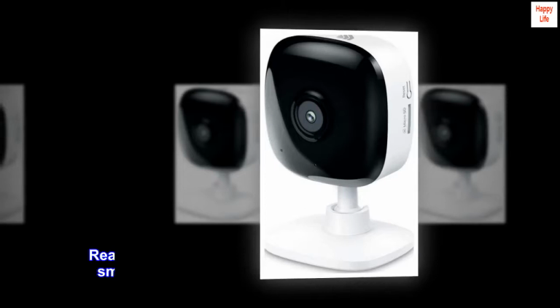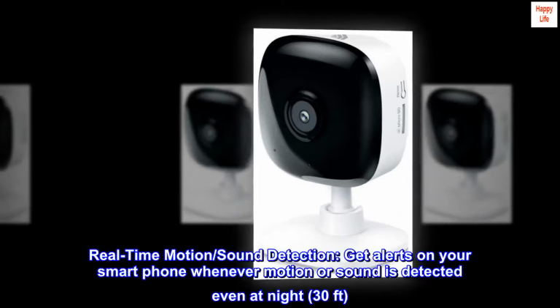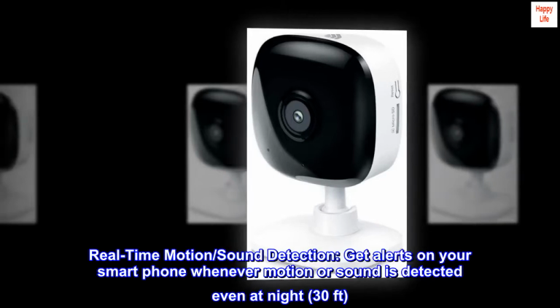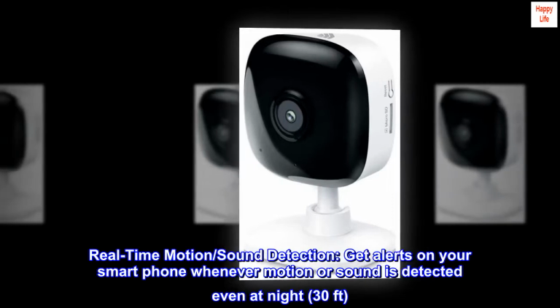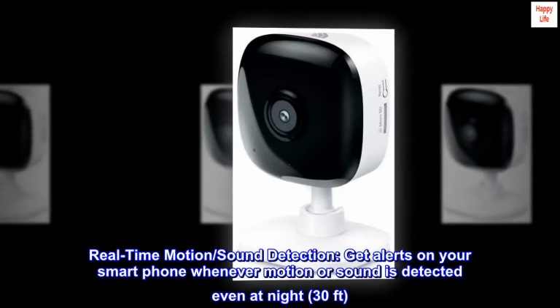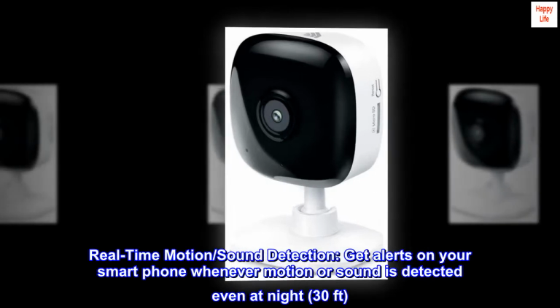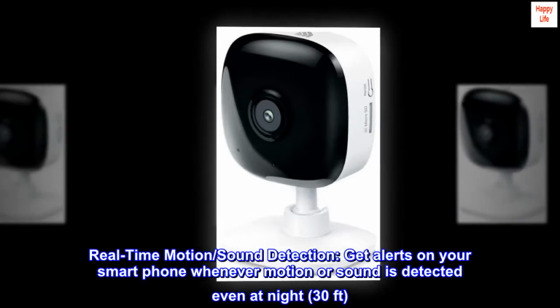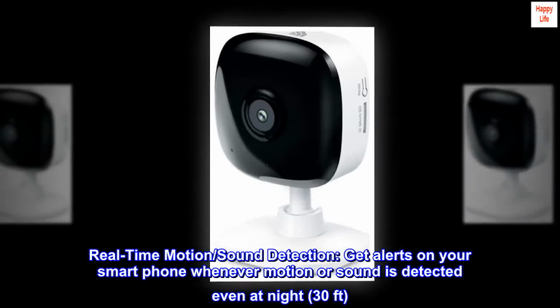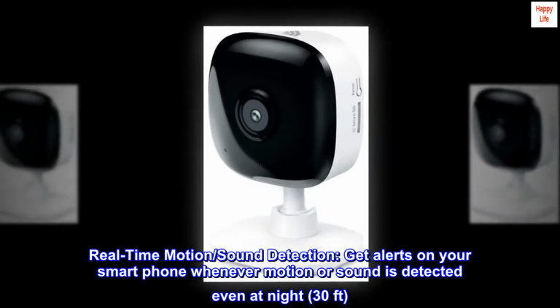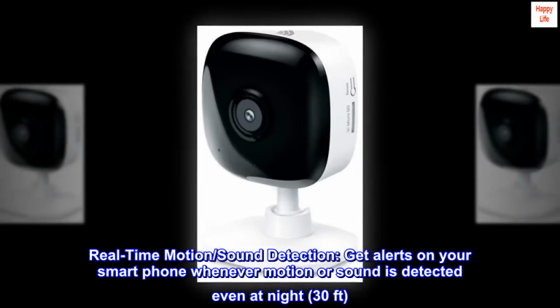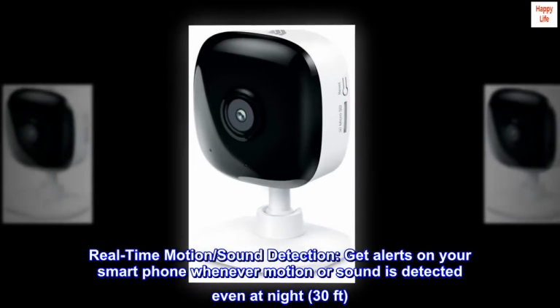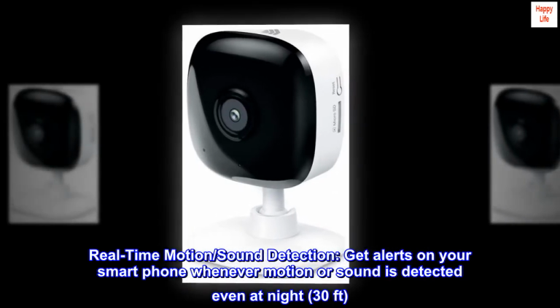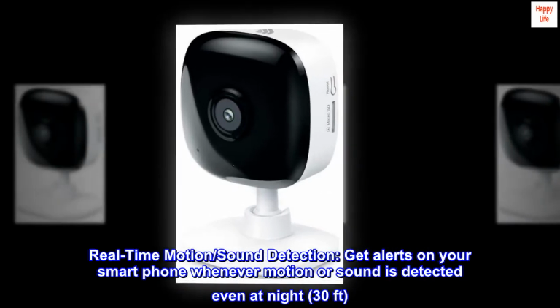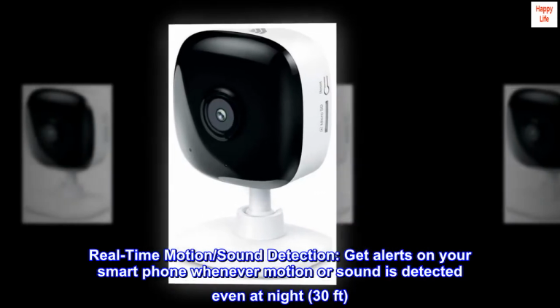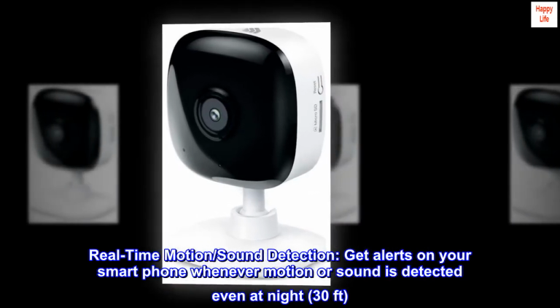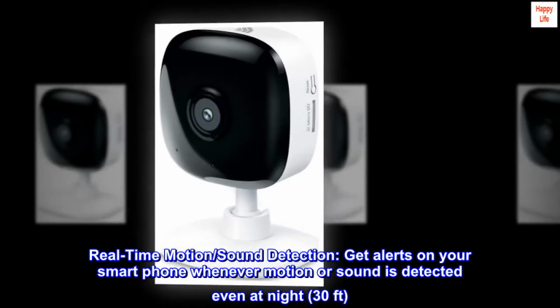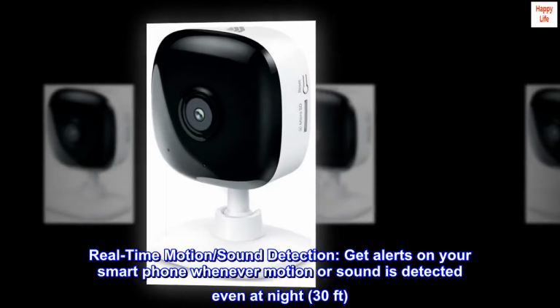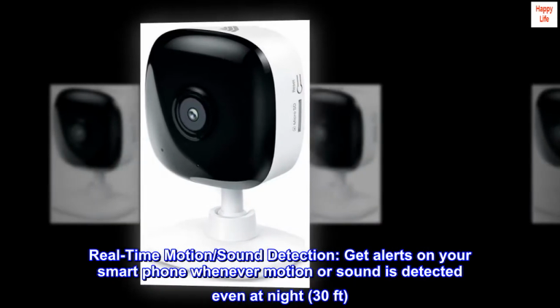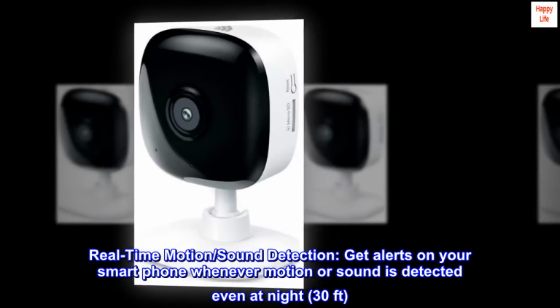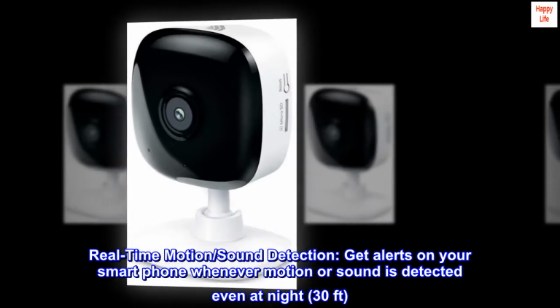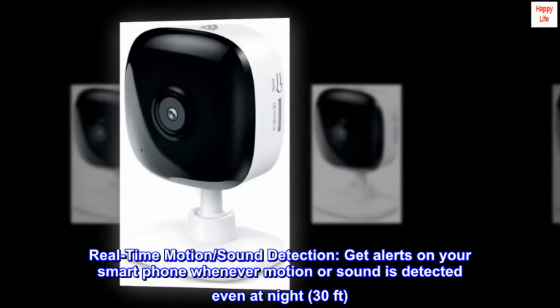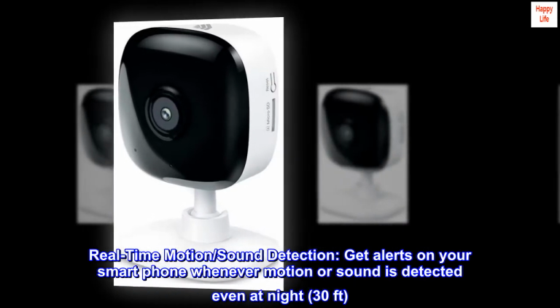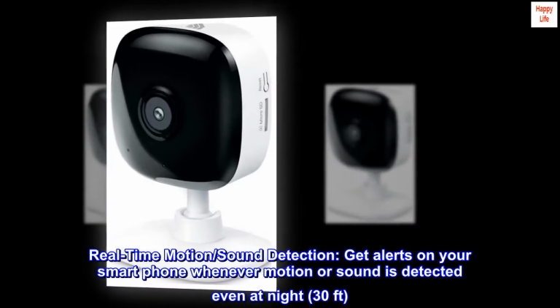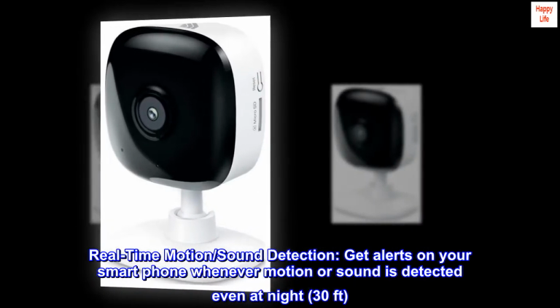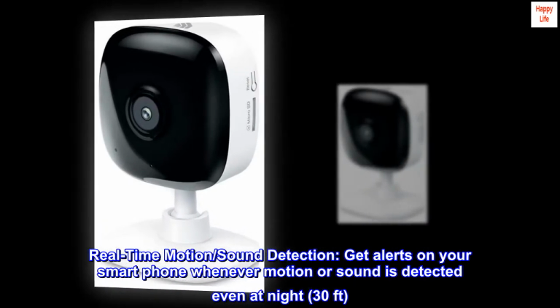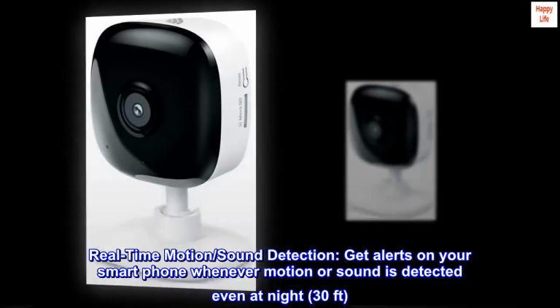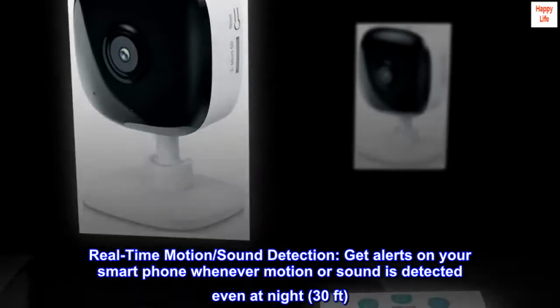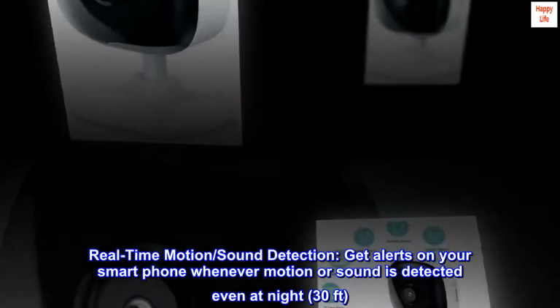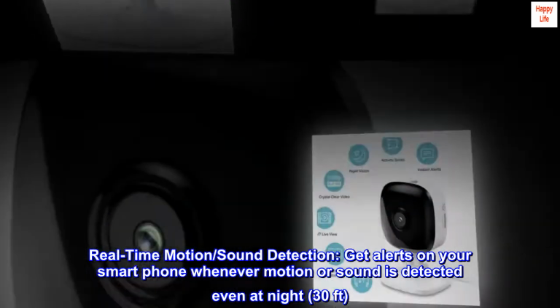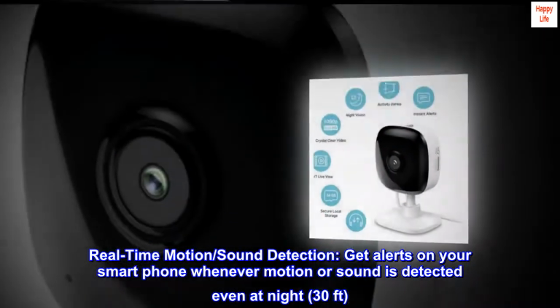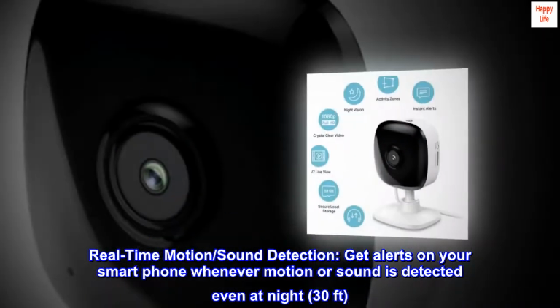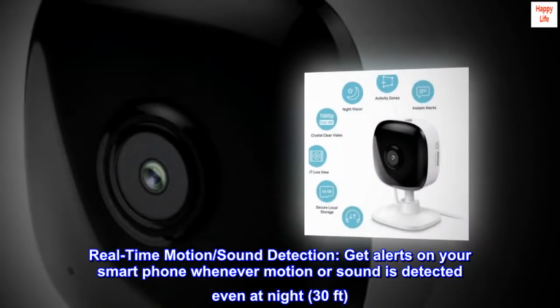Real-time motion and sound detection. Get alerts on your smartphone whenever motion or sound is detected, even at night, at 30 feet.